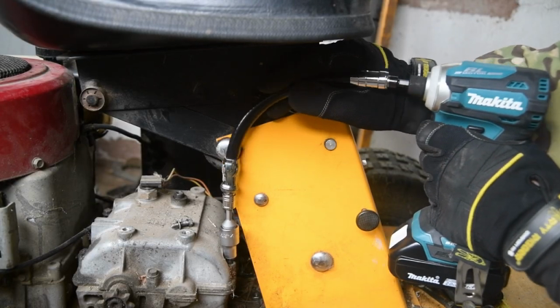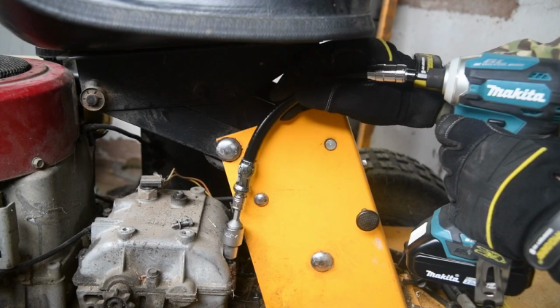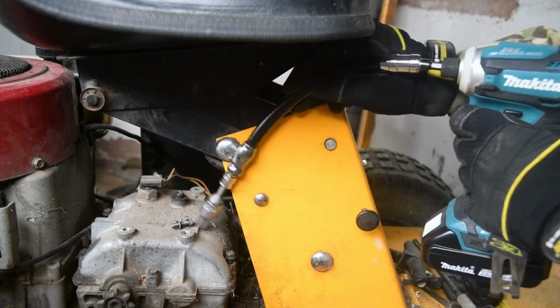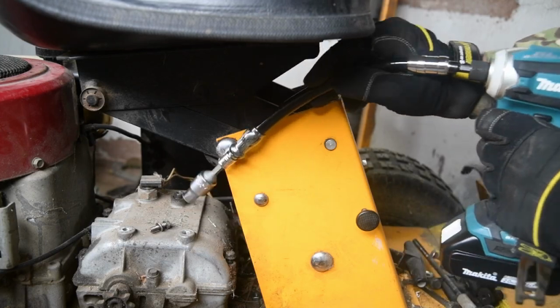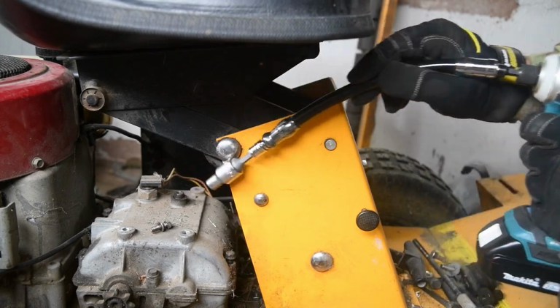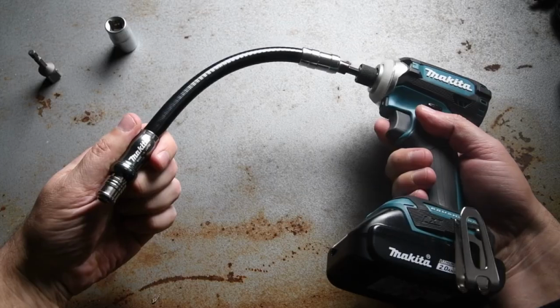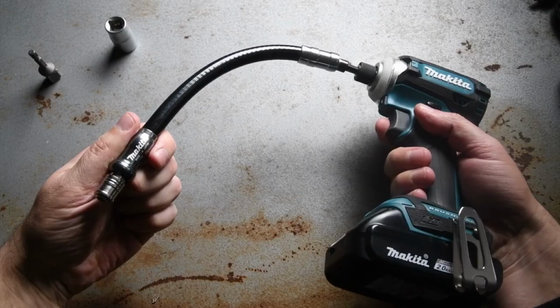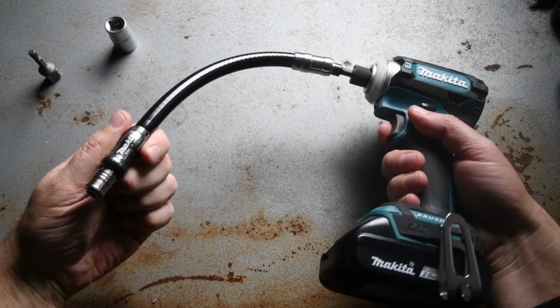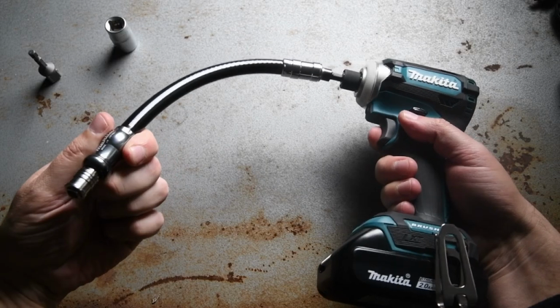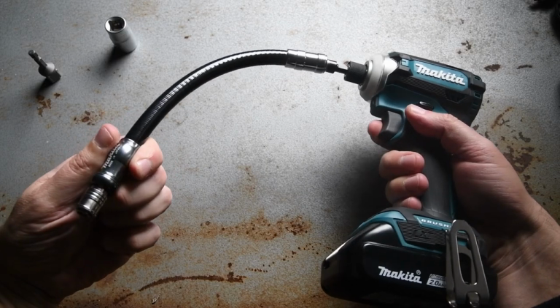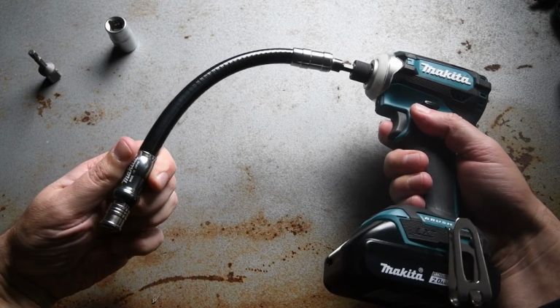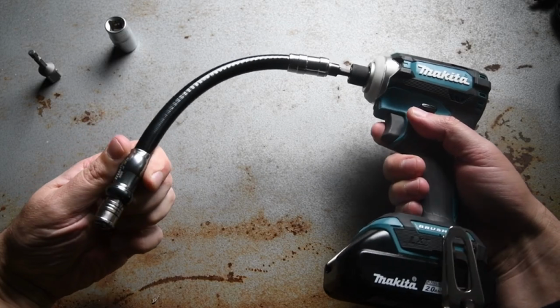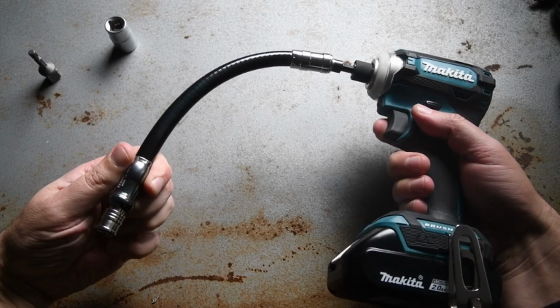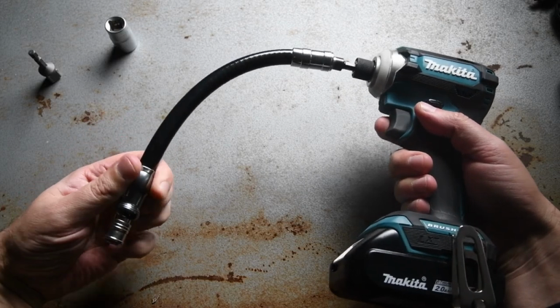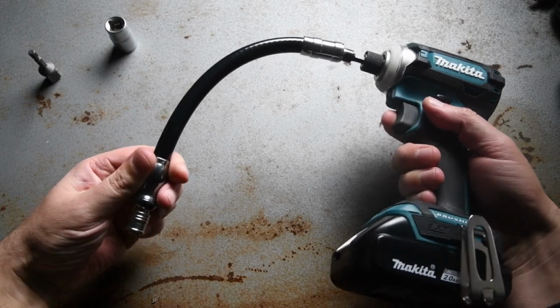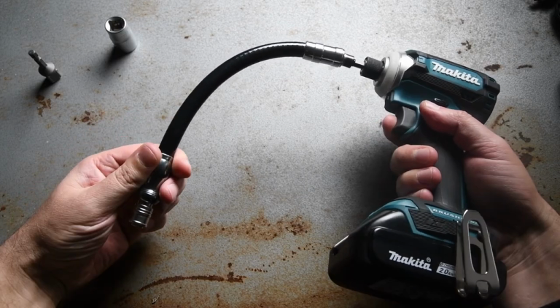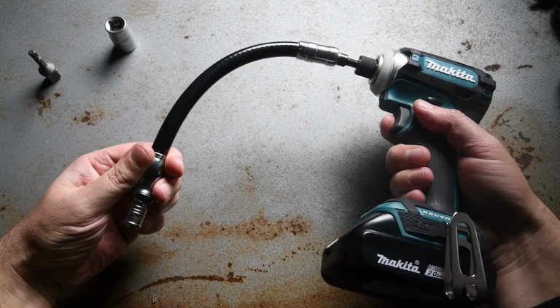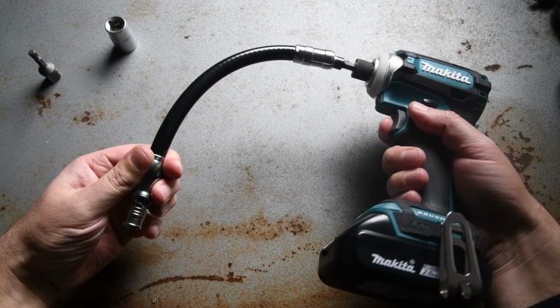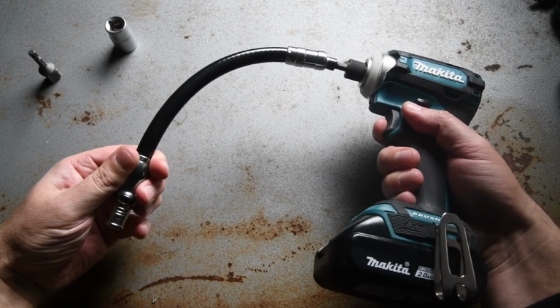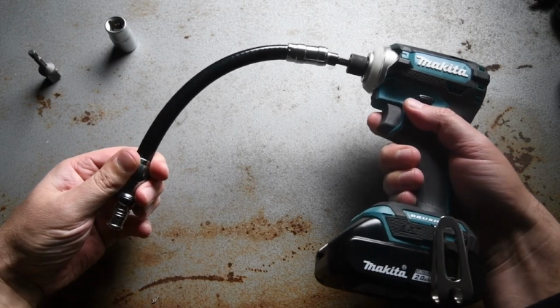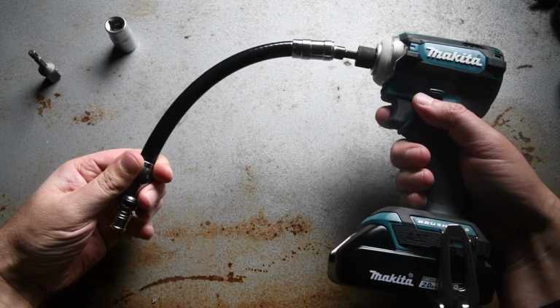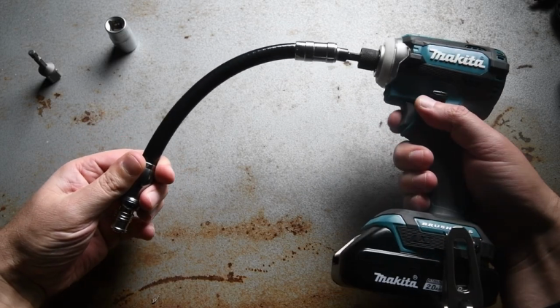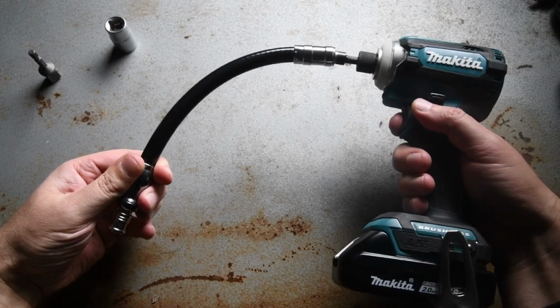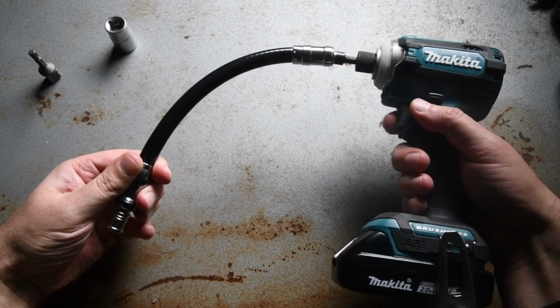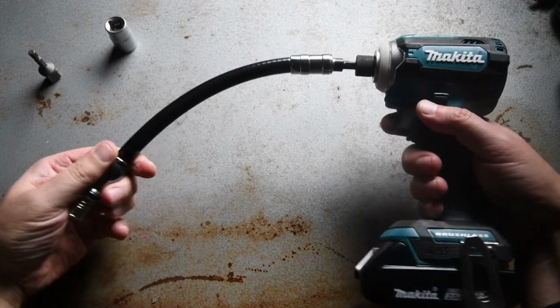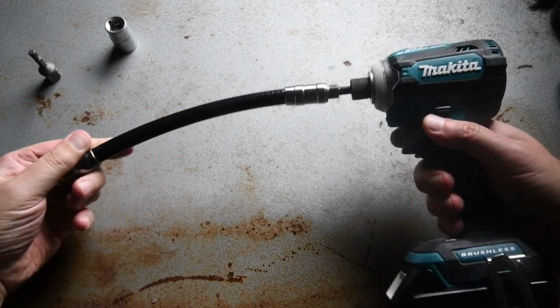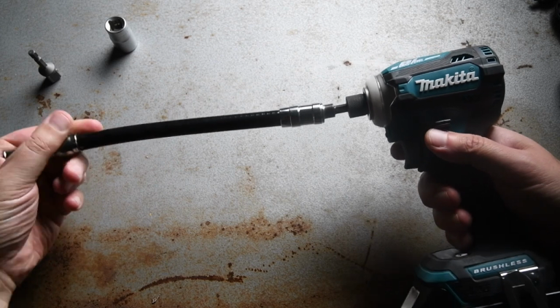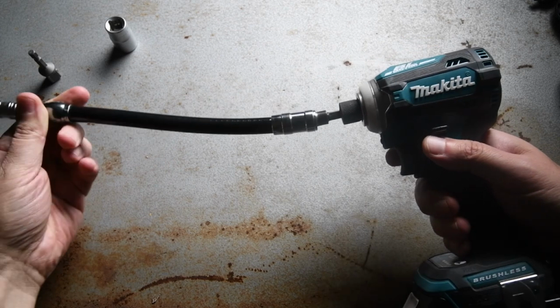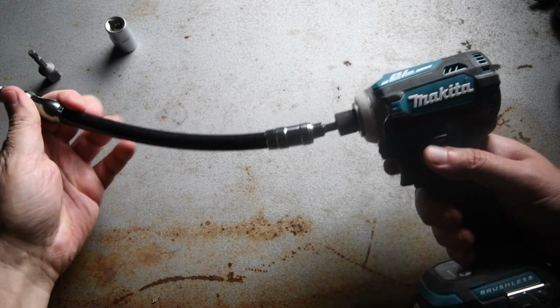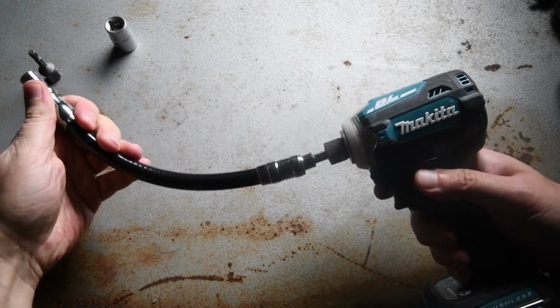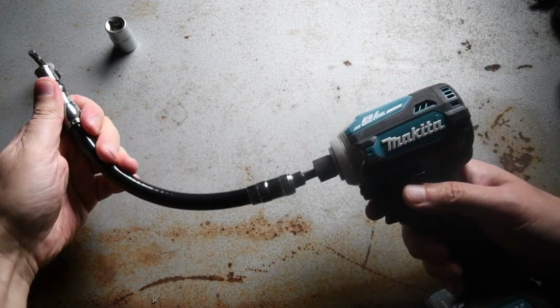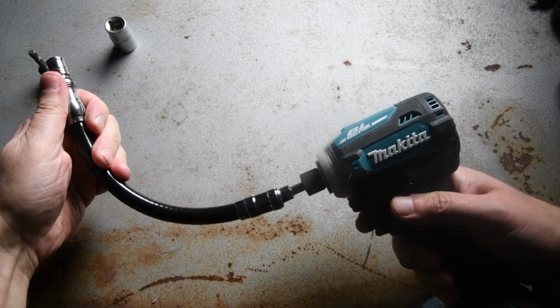Rock solid. Whereas other cheap flexible shaft extensions can be easily cooked, that piece of equipment does the job like a boss.